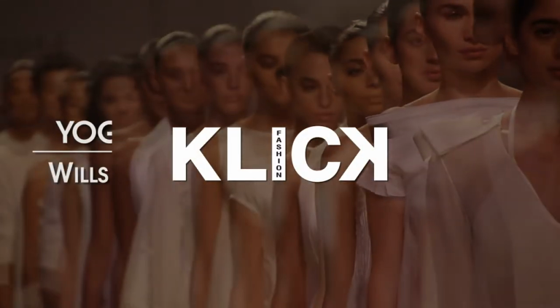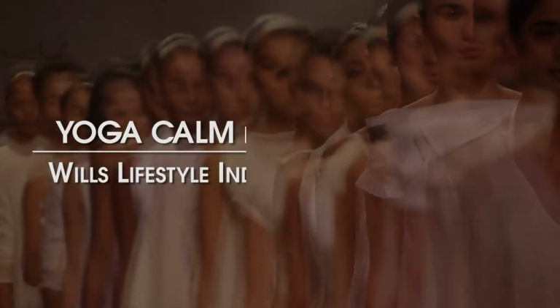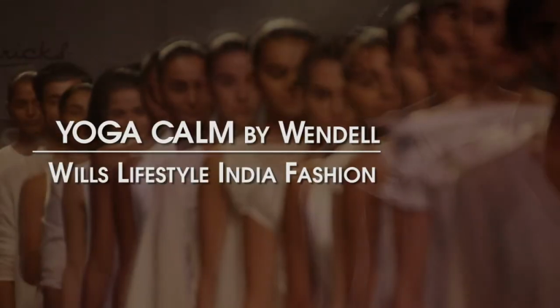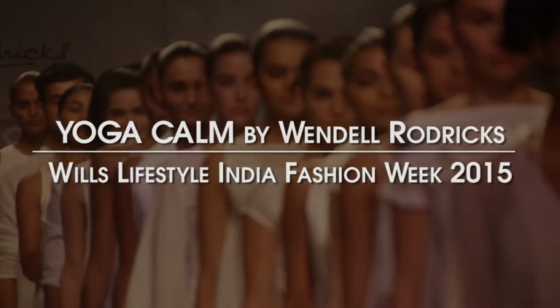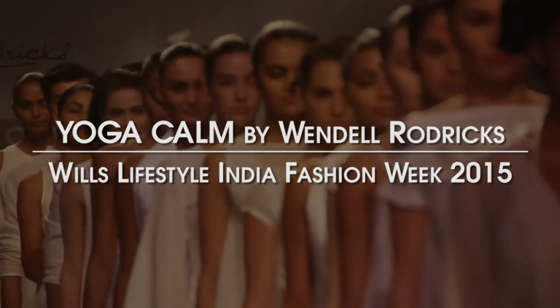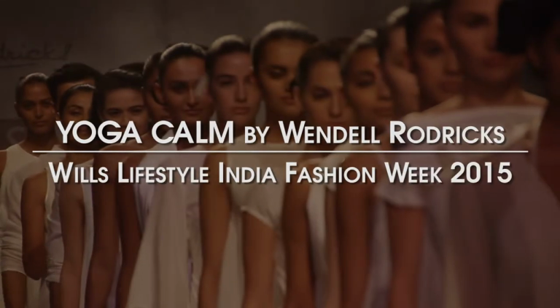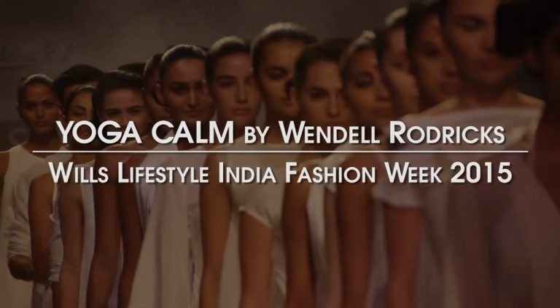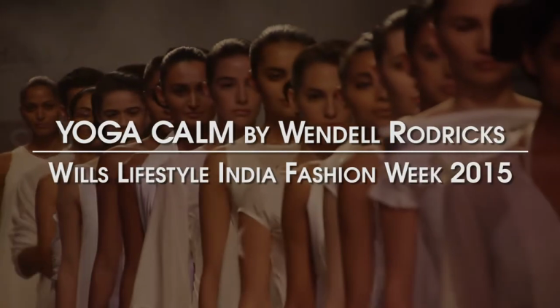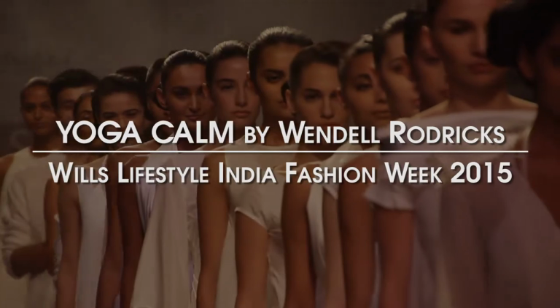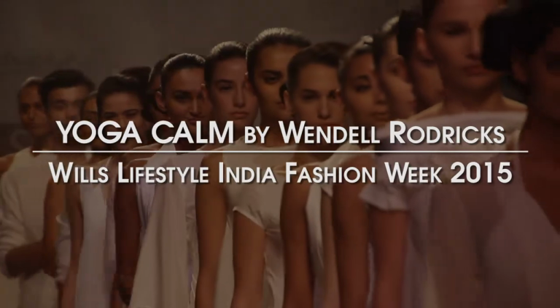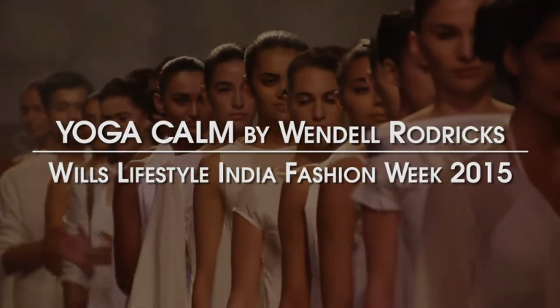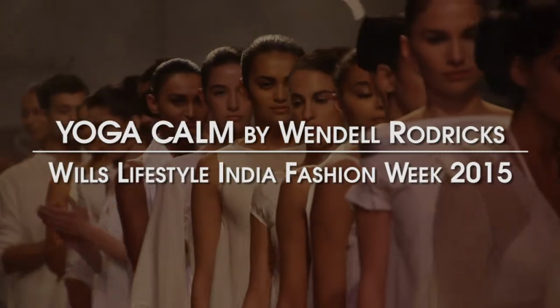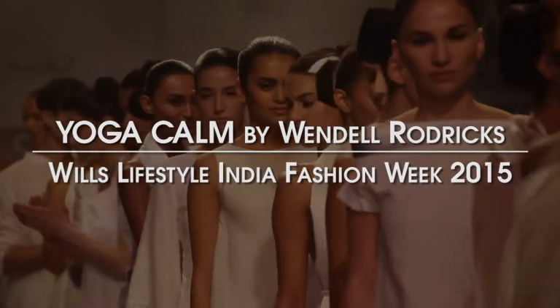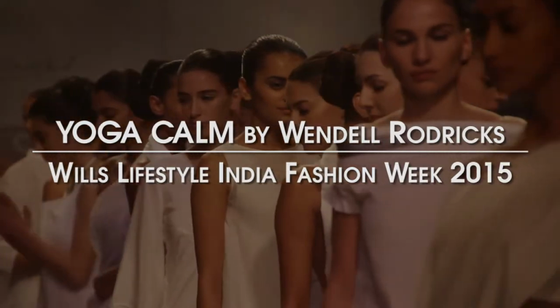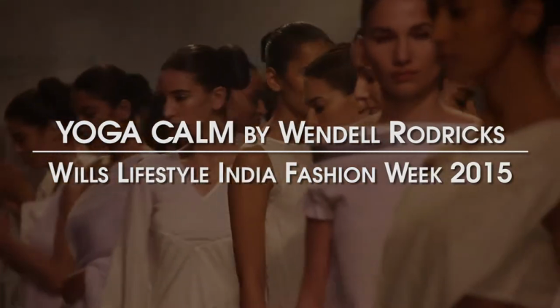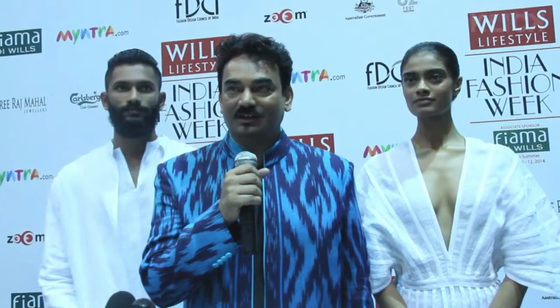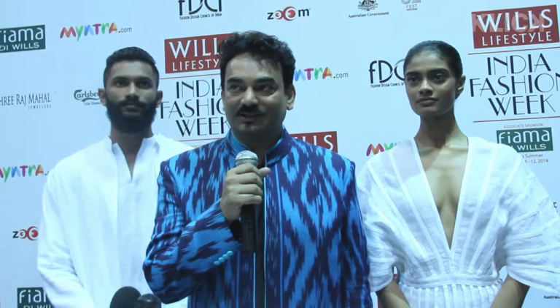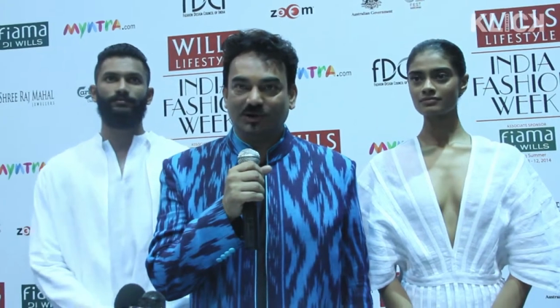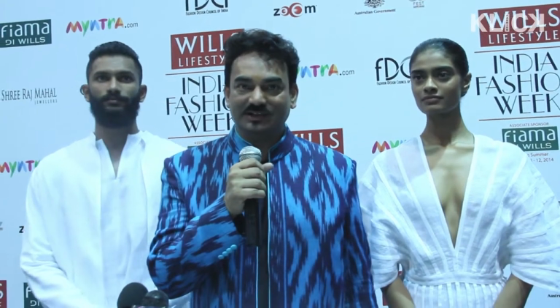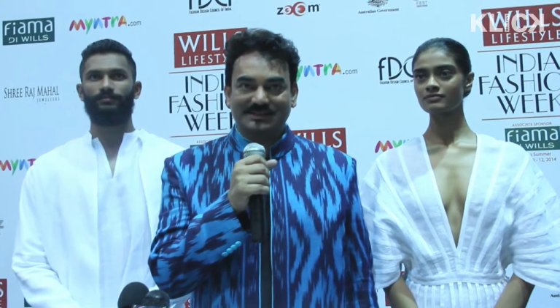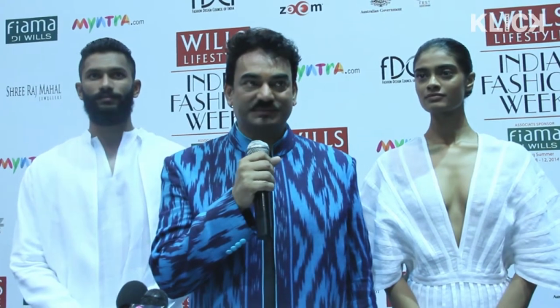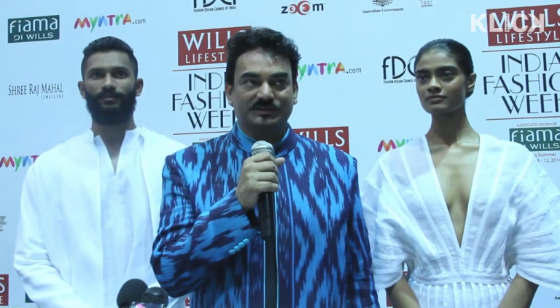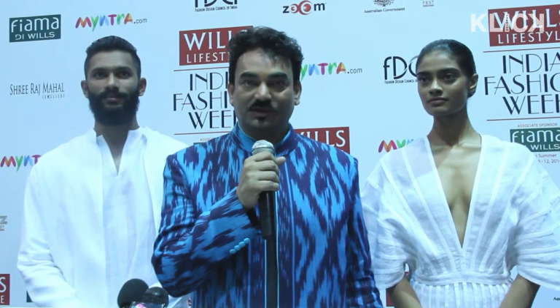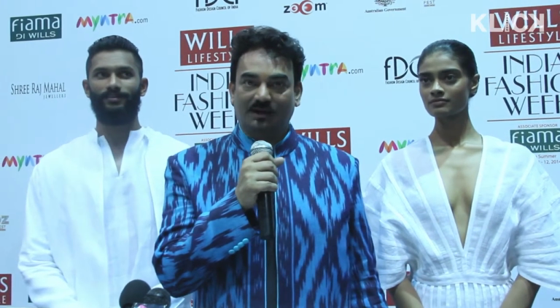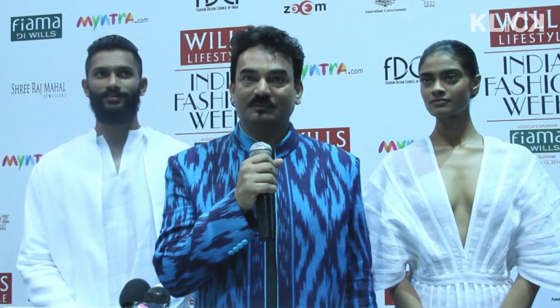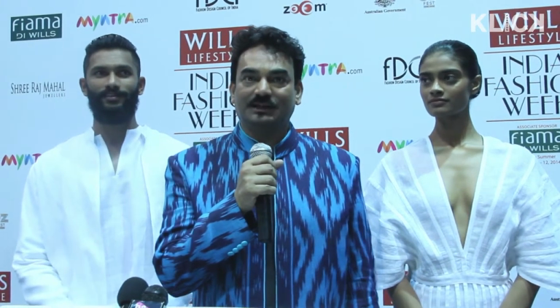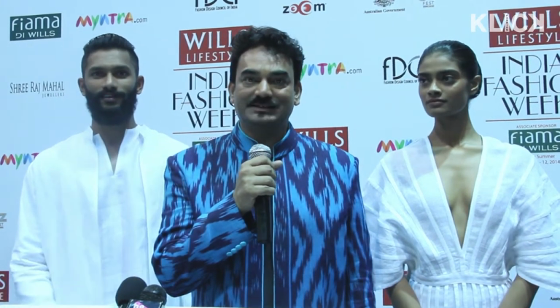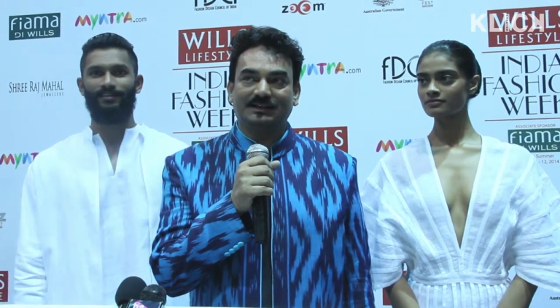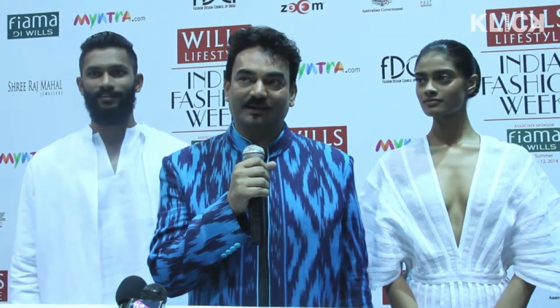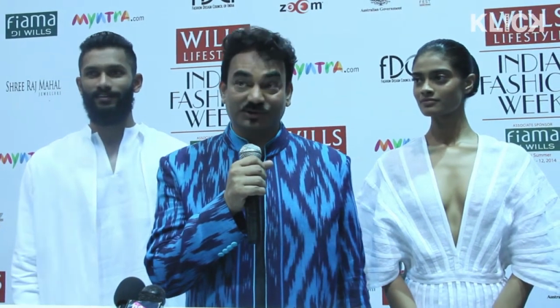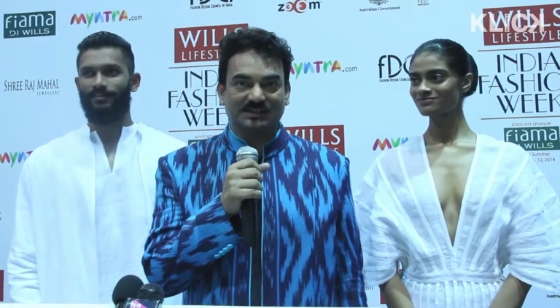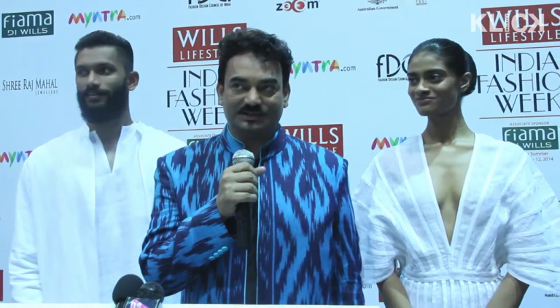The inspiration was yoga, and I got the inspiration when being on the Mongolian steps. I was so calm, and I said that I would do this collection.